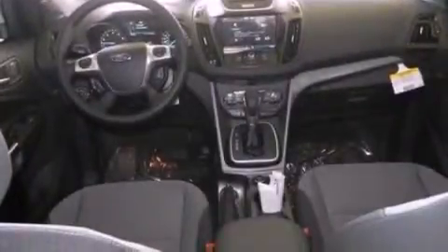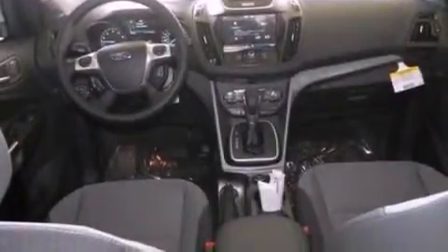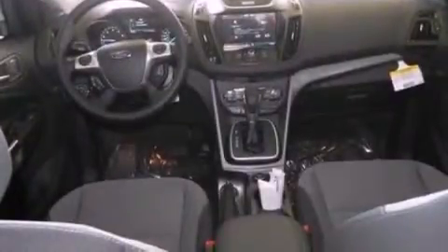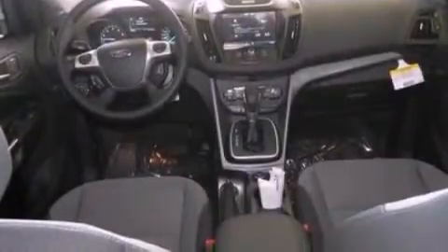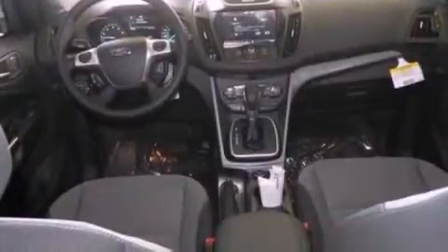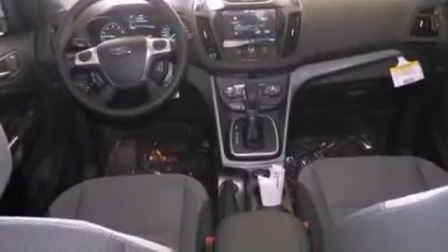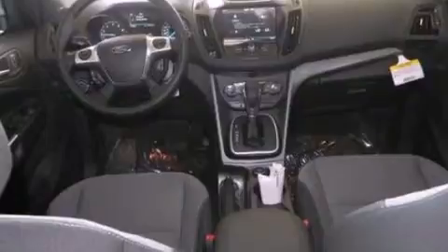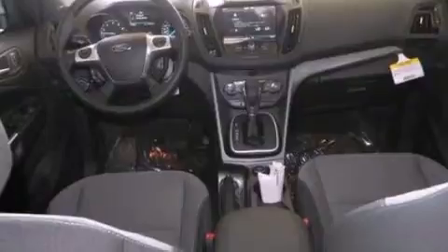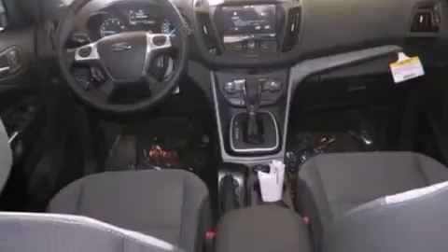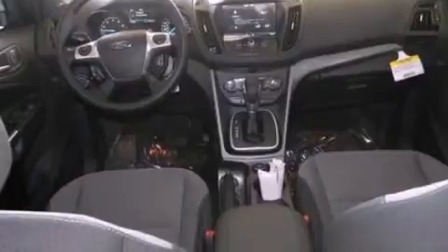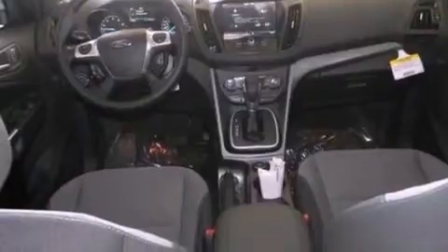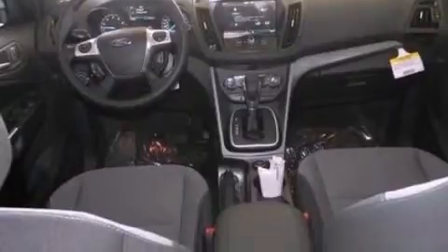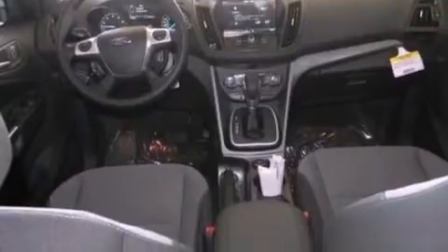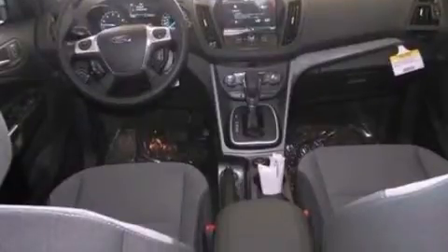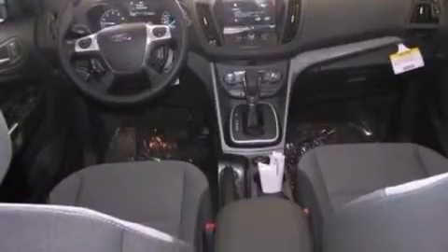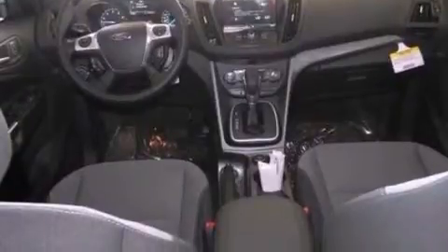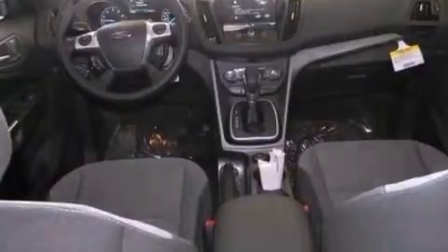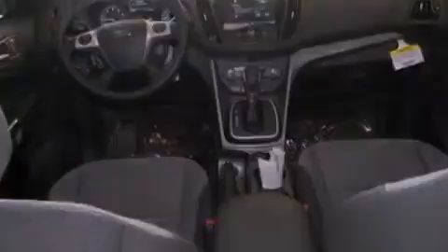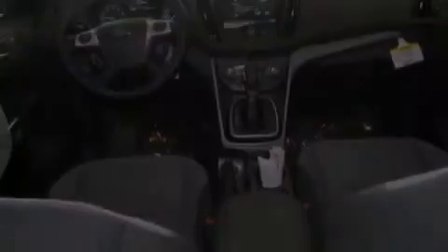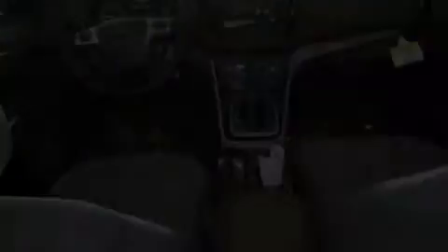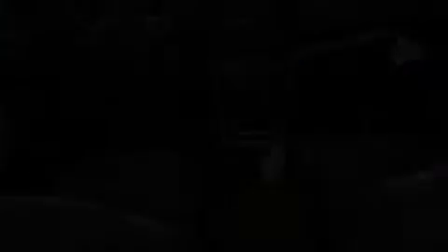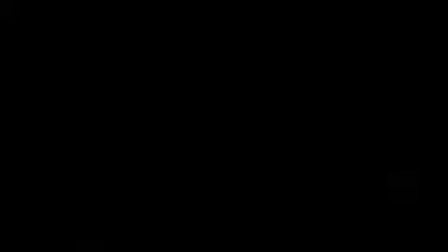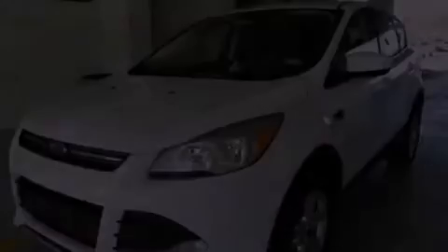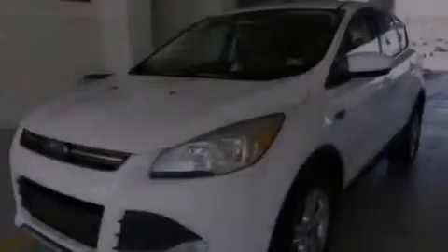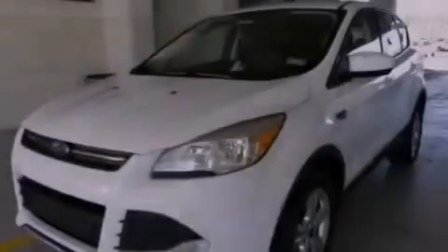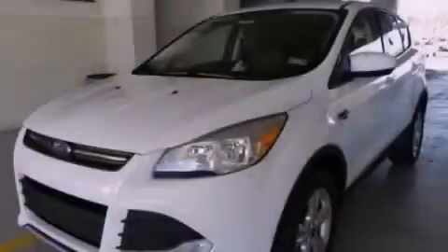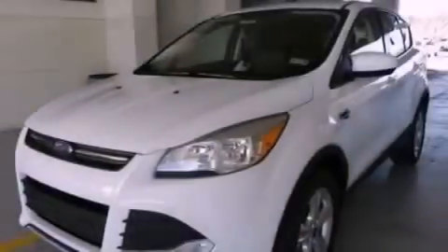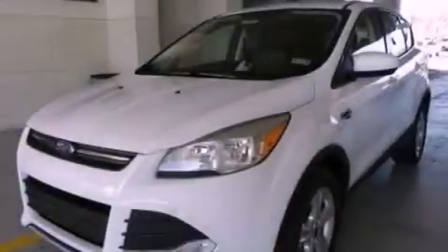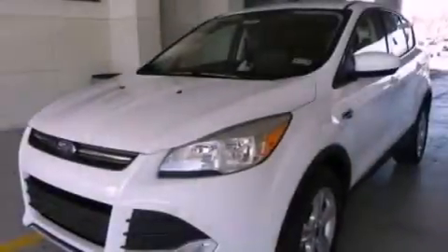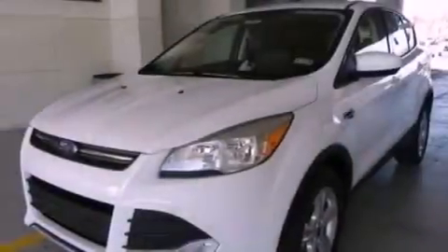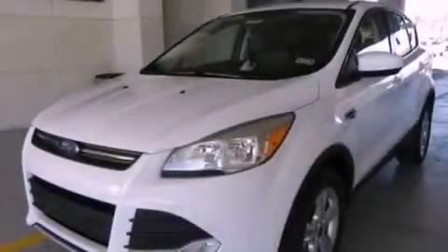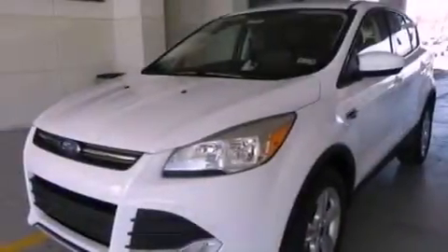Also included are a passenger-side vanity mirror, dusk-sensing headlights, a keyless entry system, and a rear spoiler.